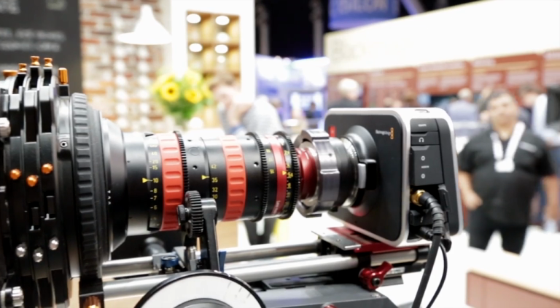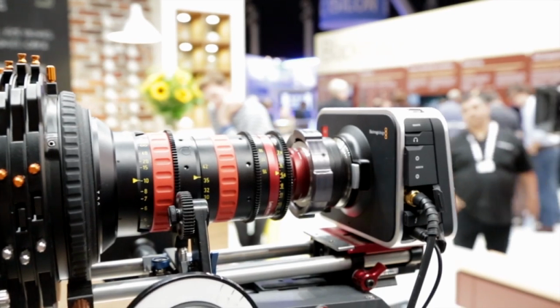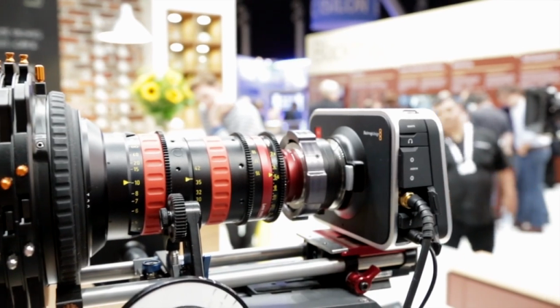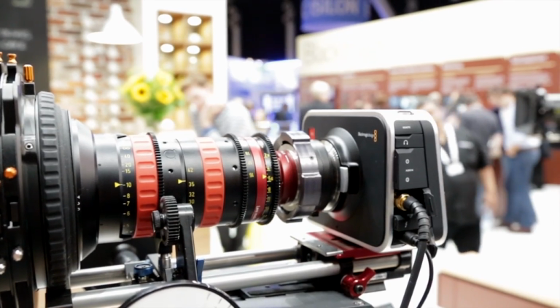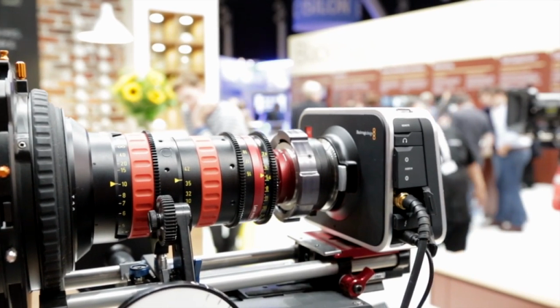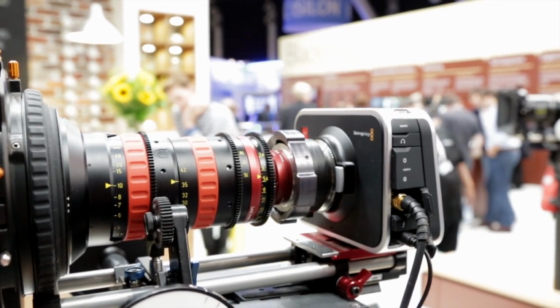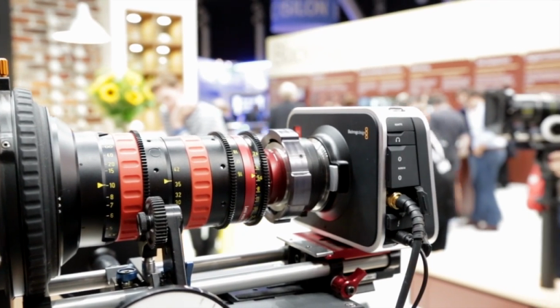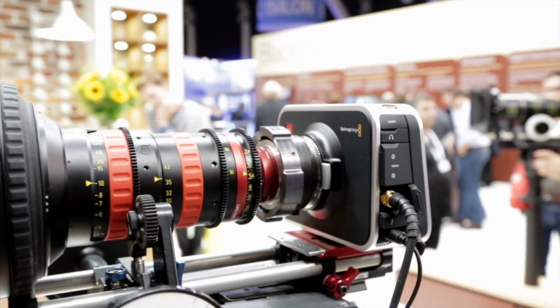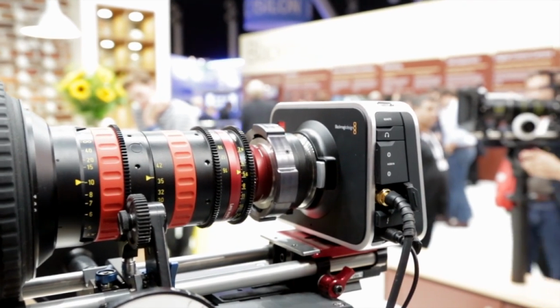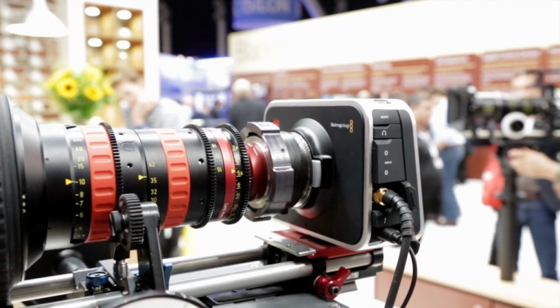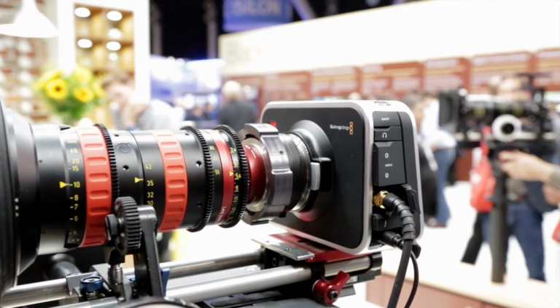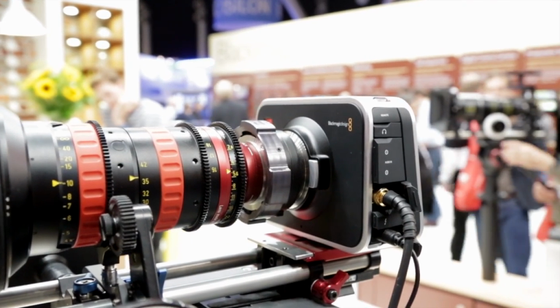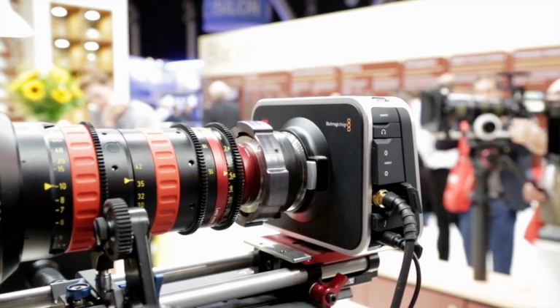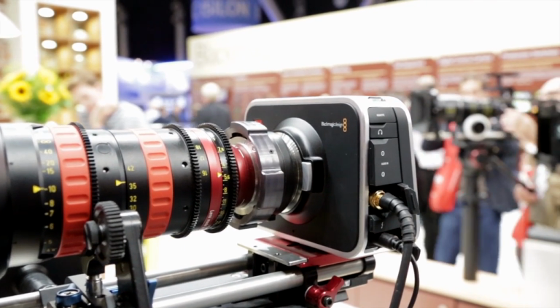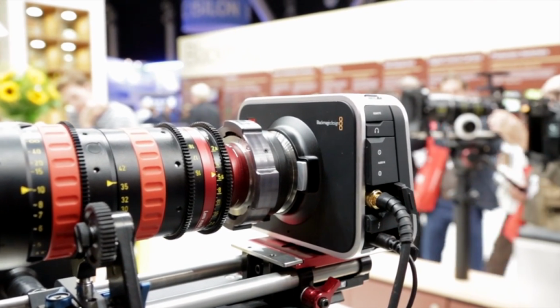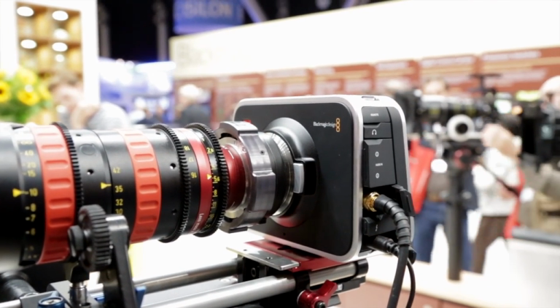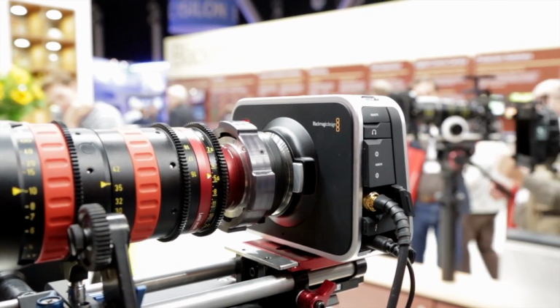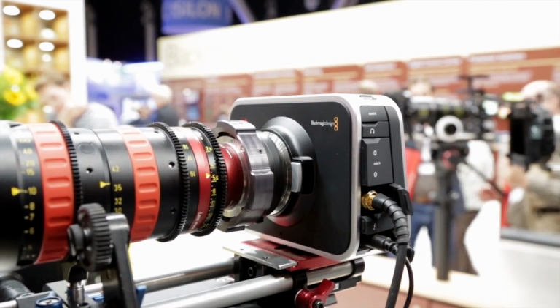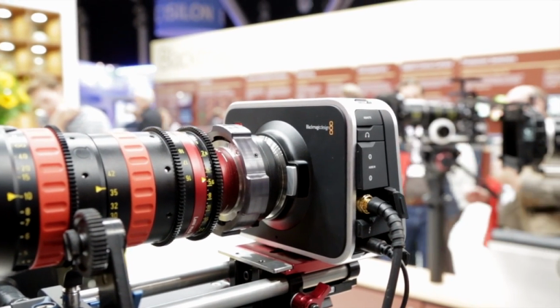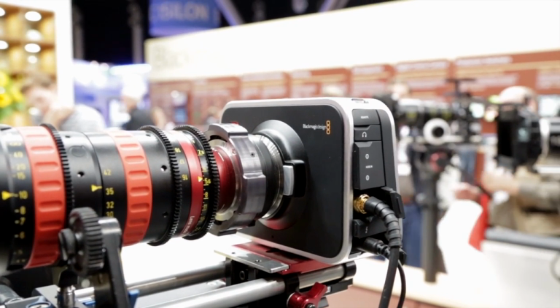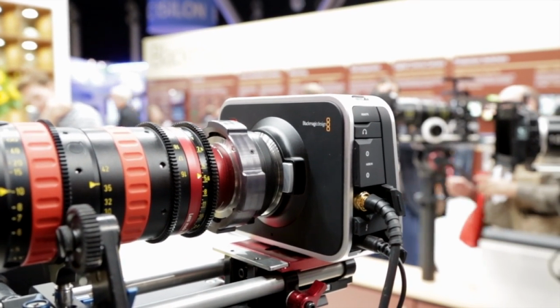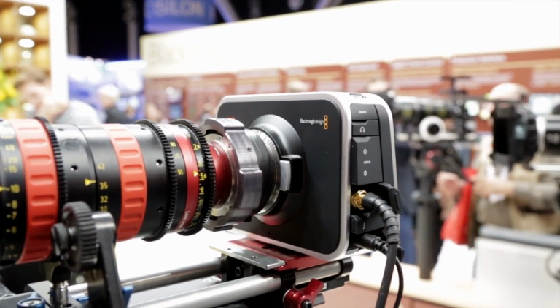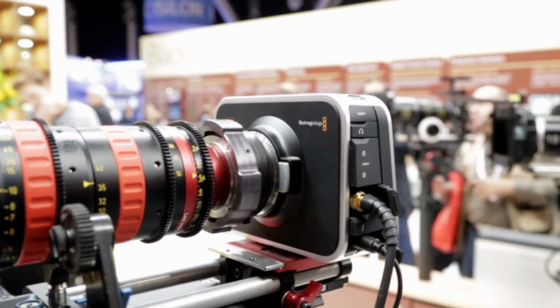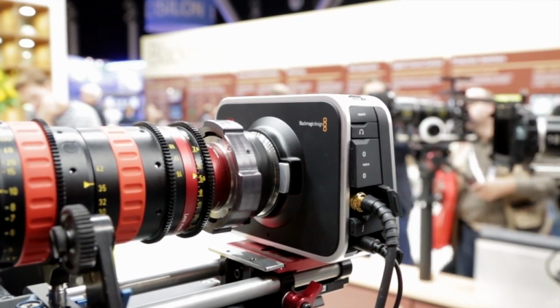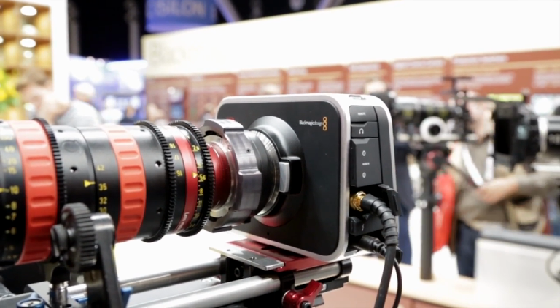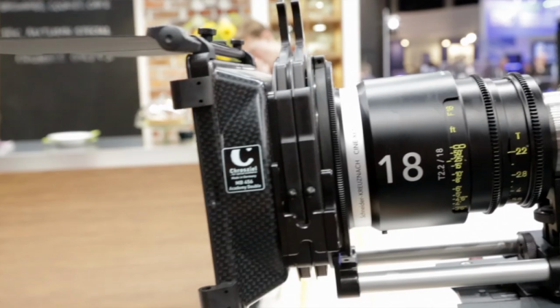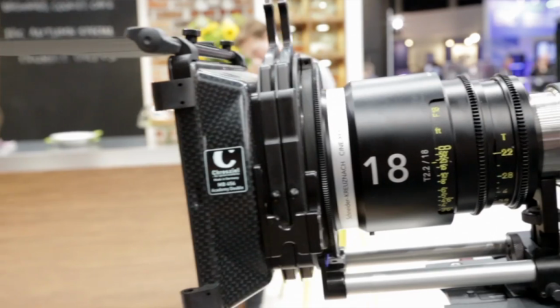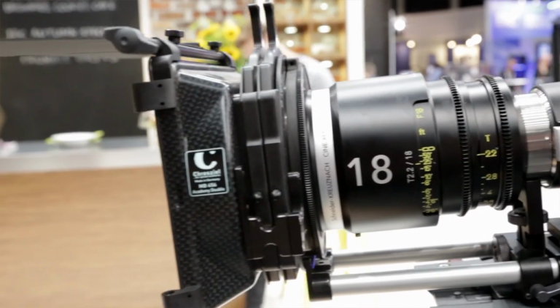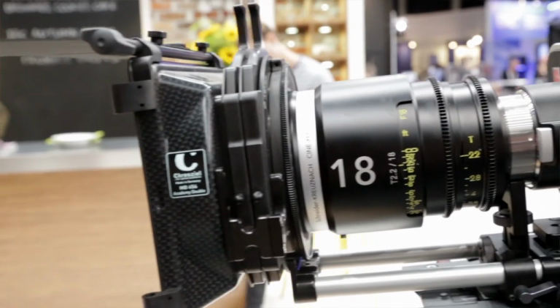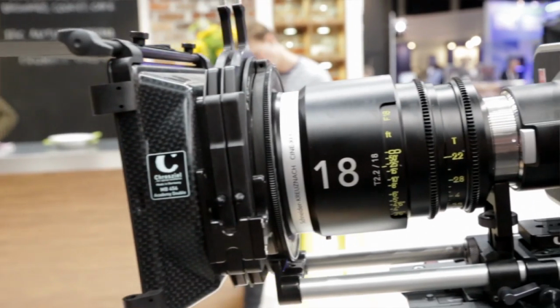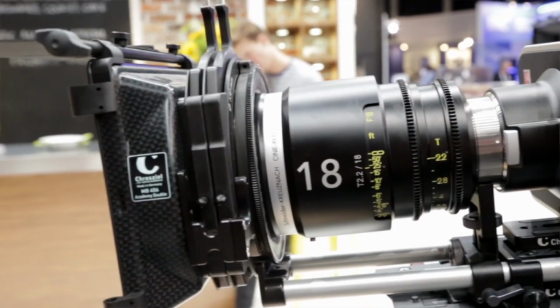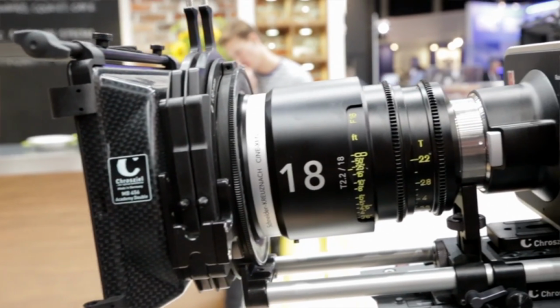The main one being that in the 4K camera we have a global shutter and a larger sensor, which is a Super 35mm sensor.